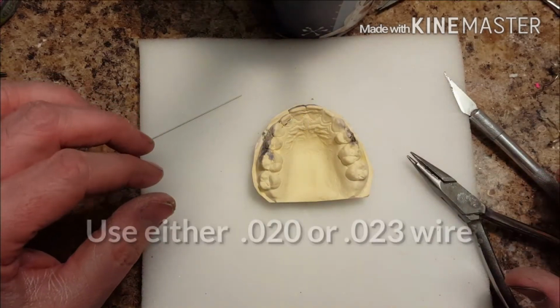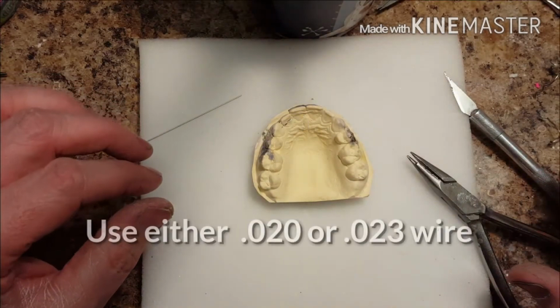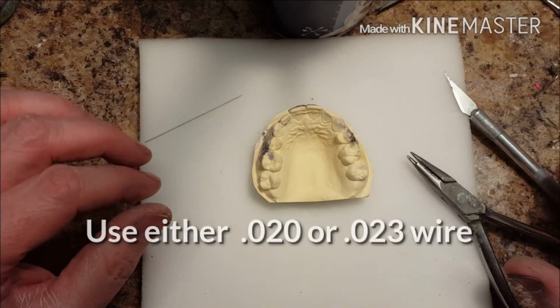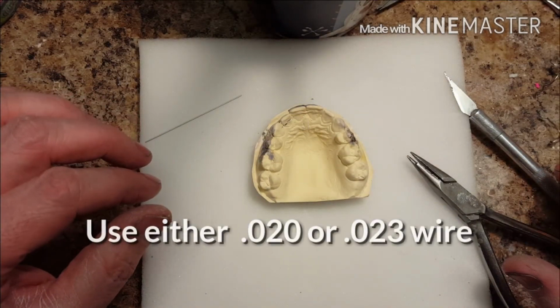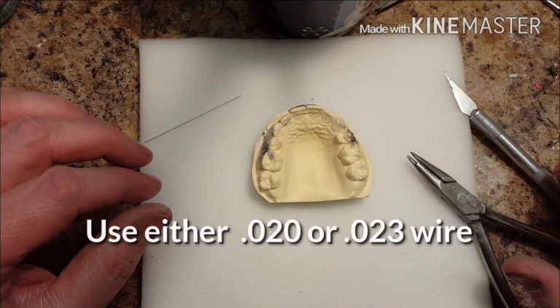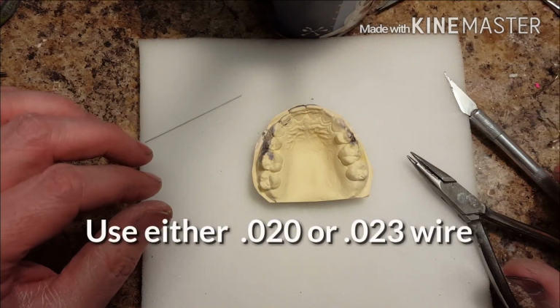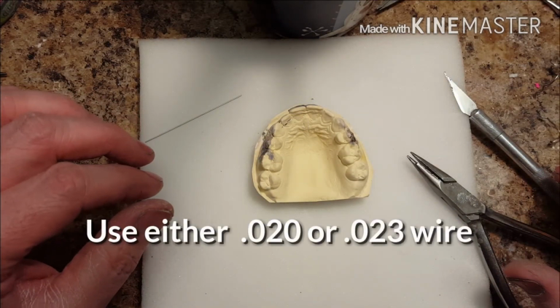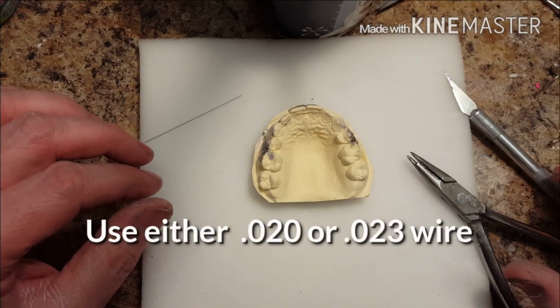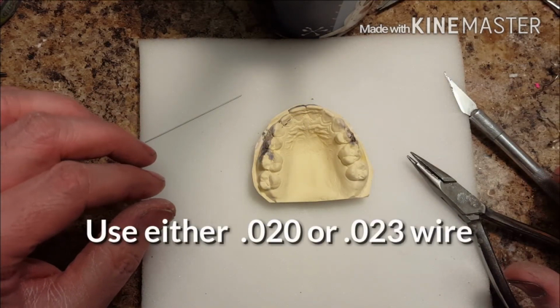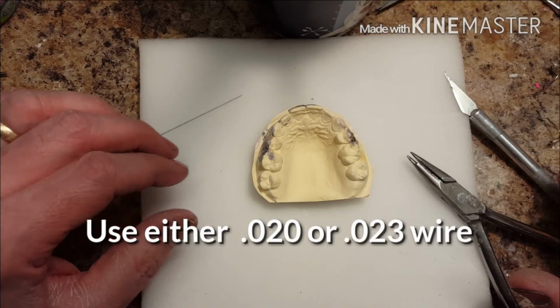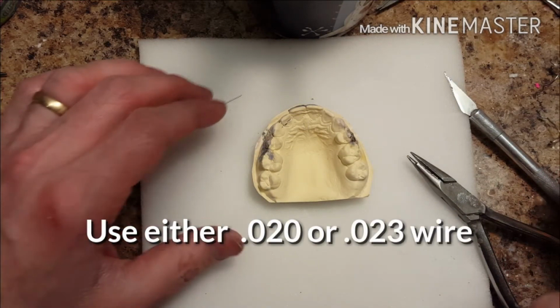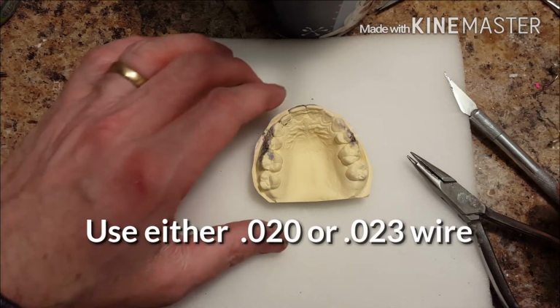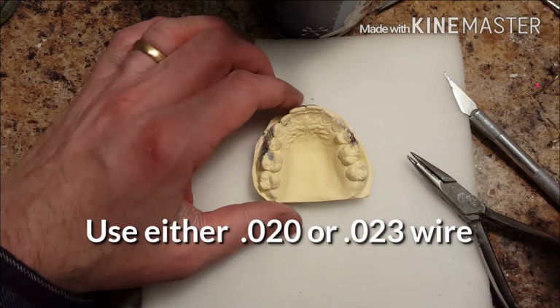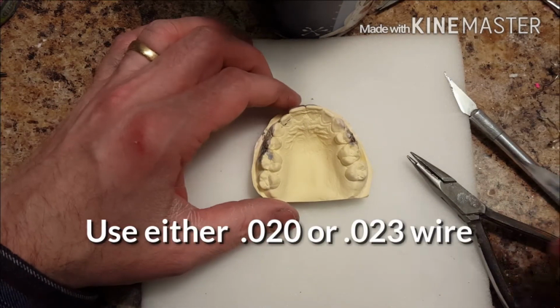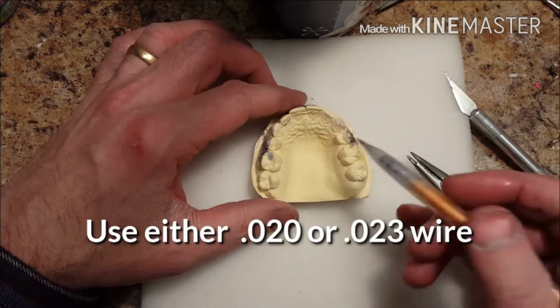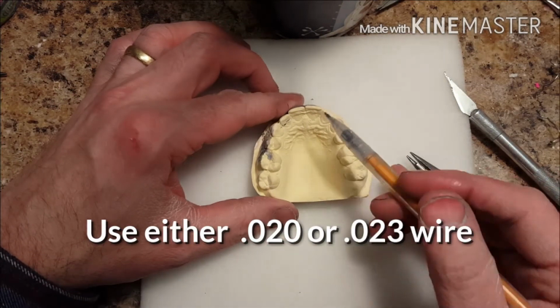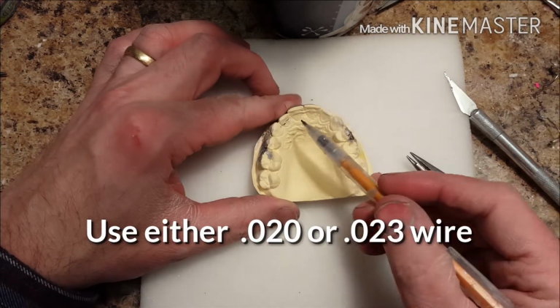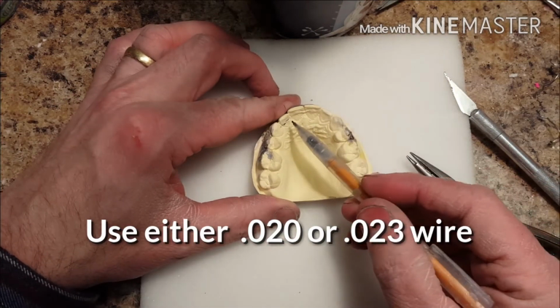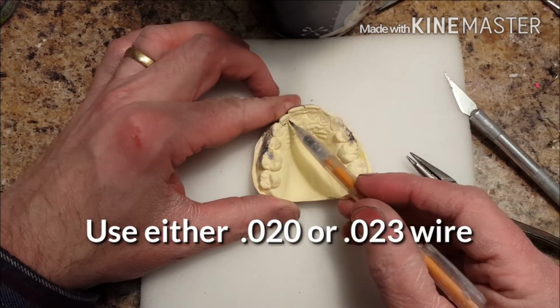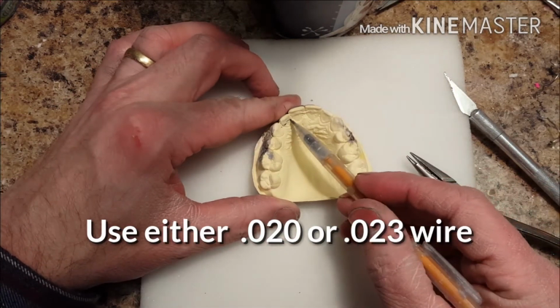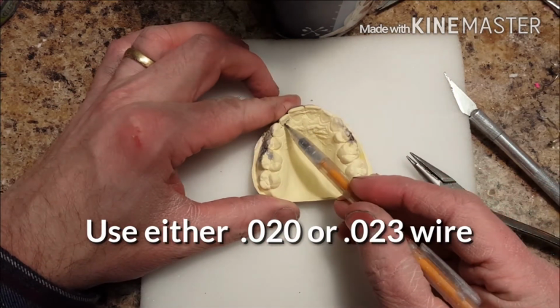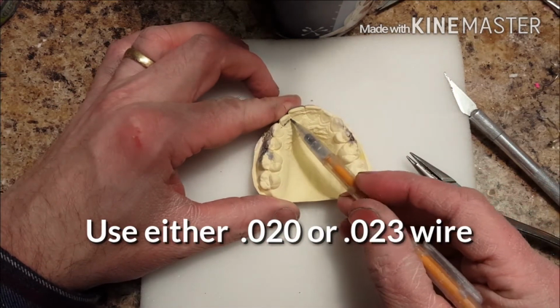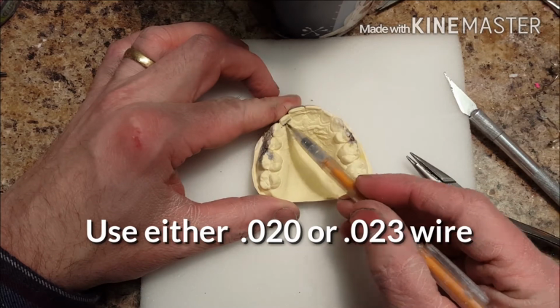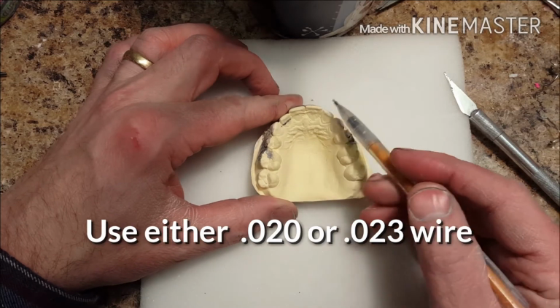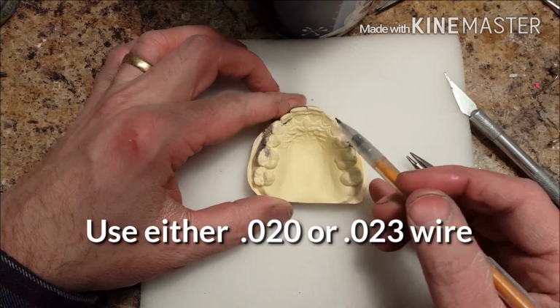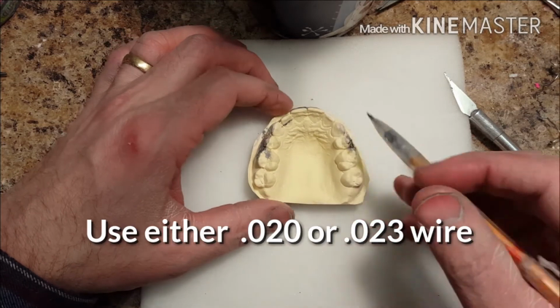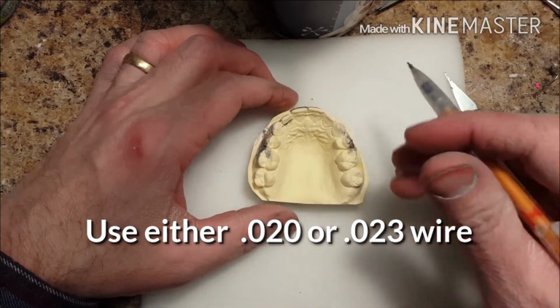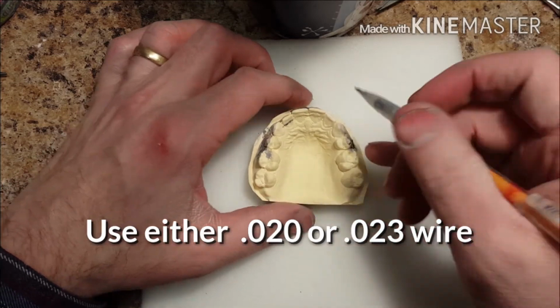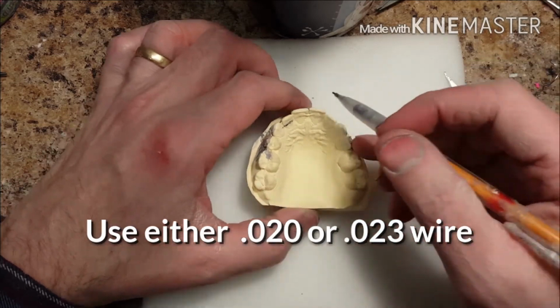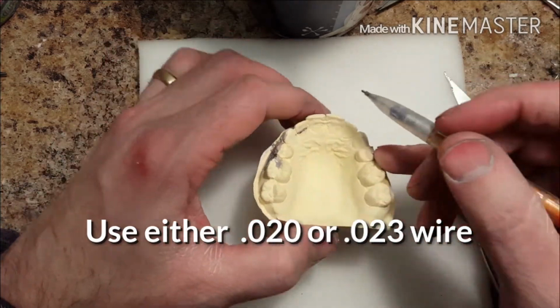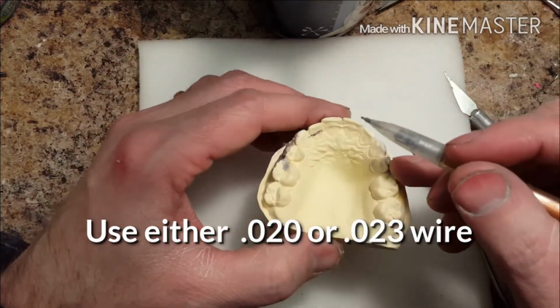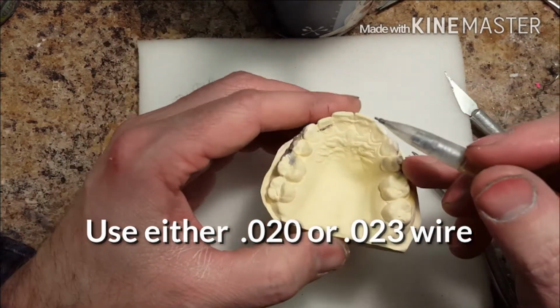Hi, this is Steve Zara. I'm going to show you a quick lesson on how to make an S-Spring.